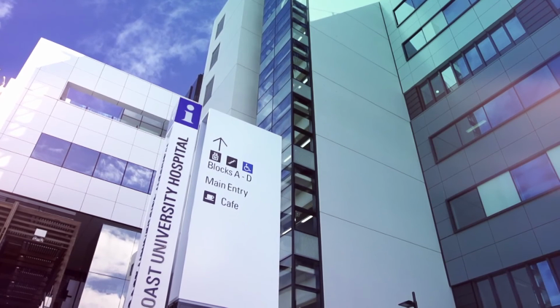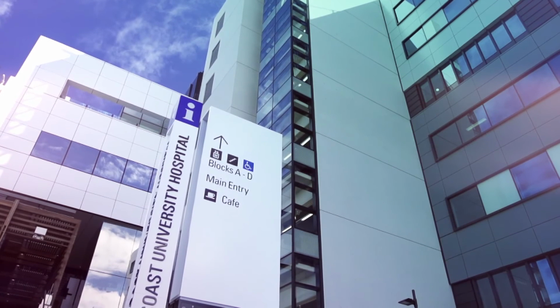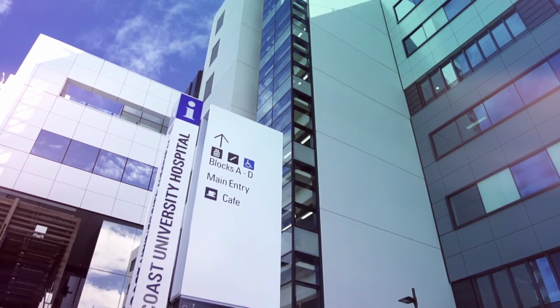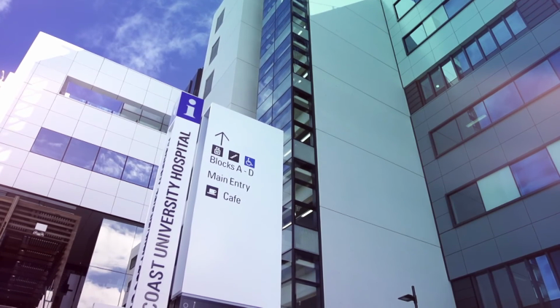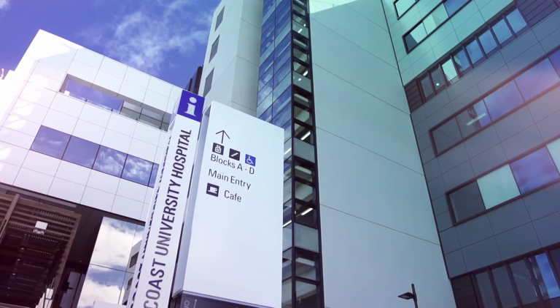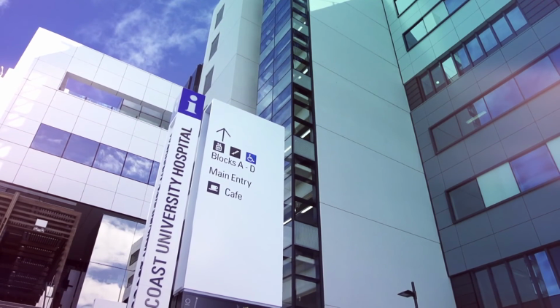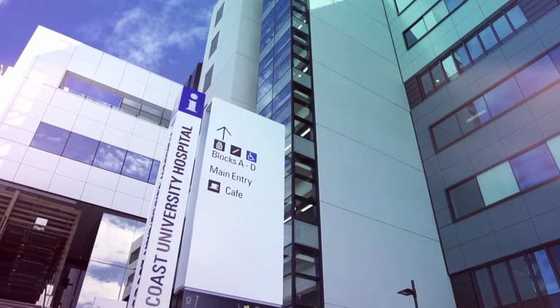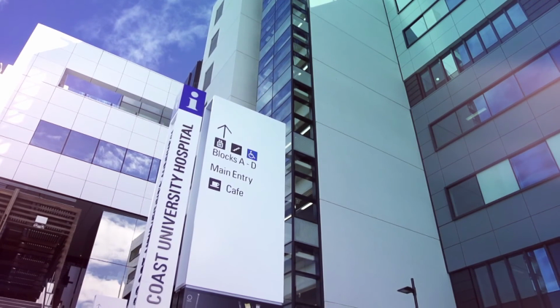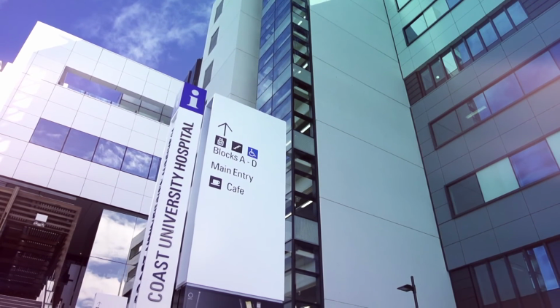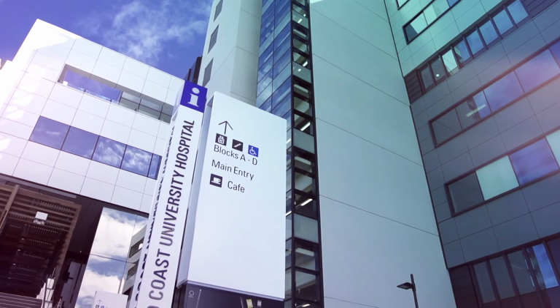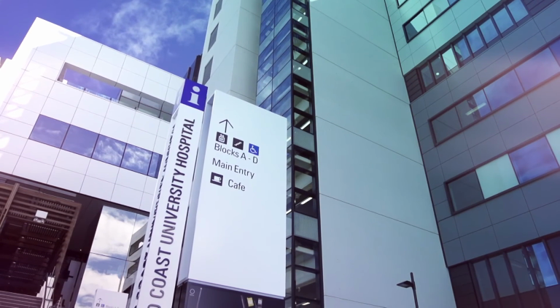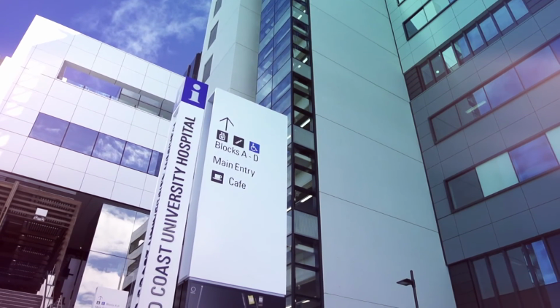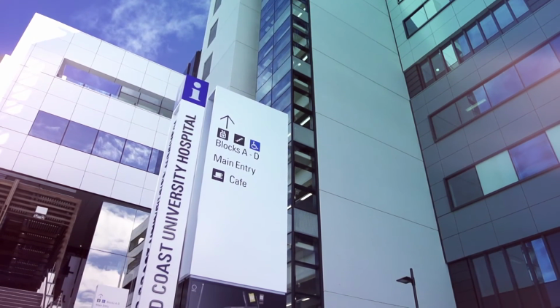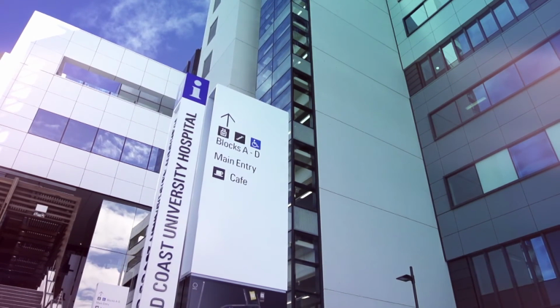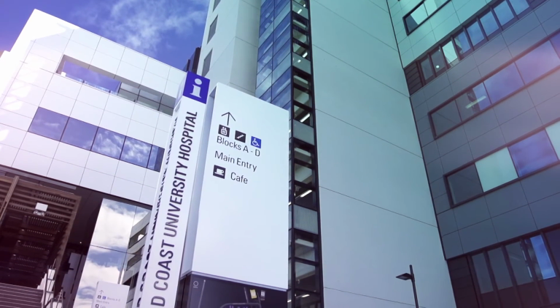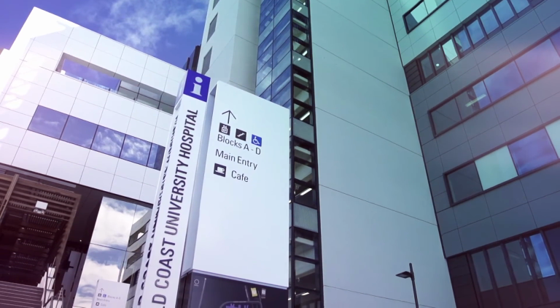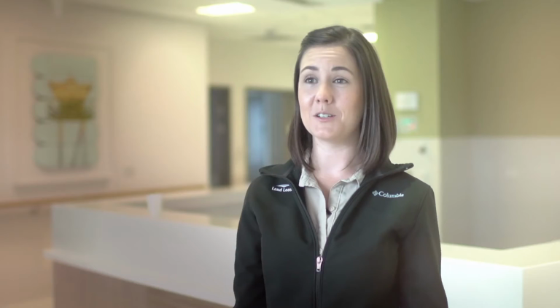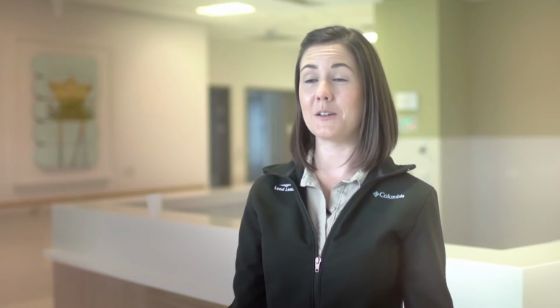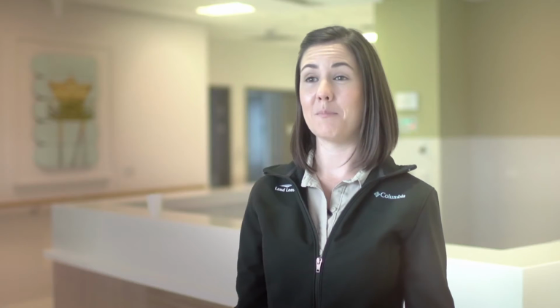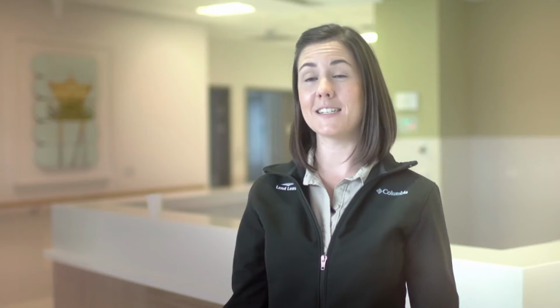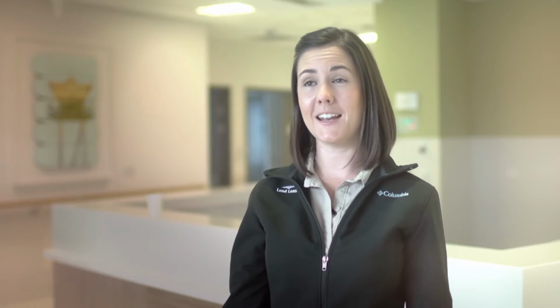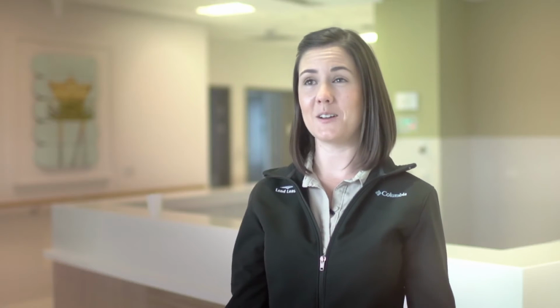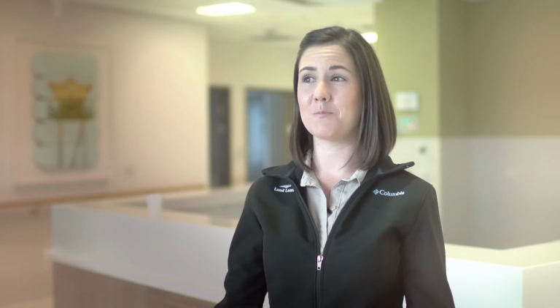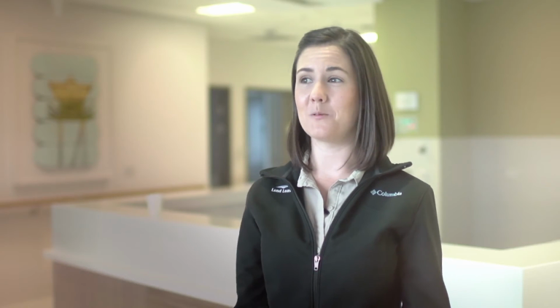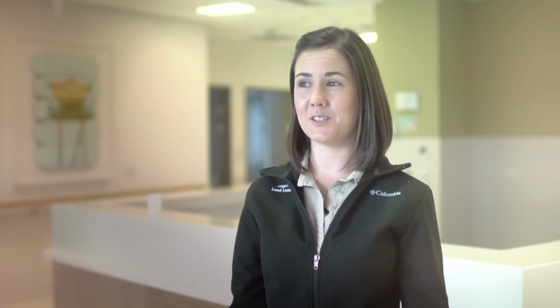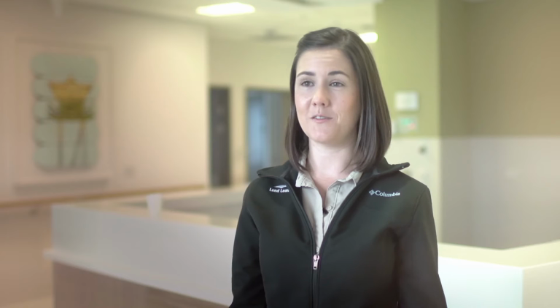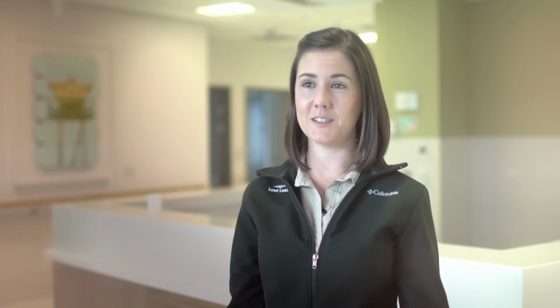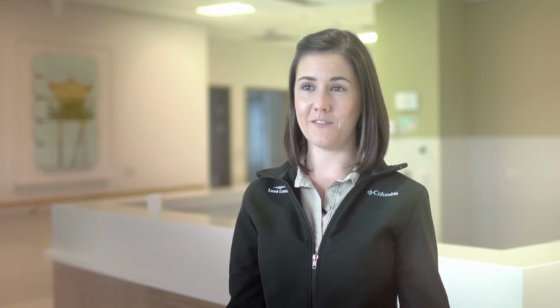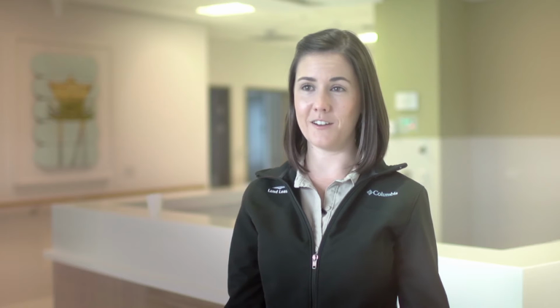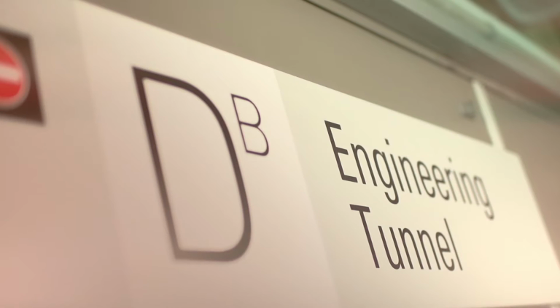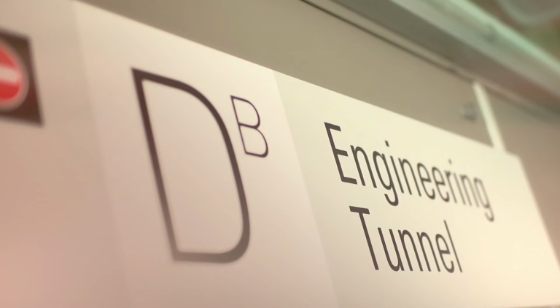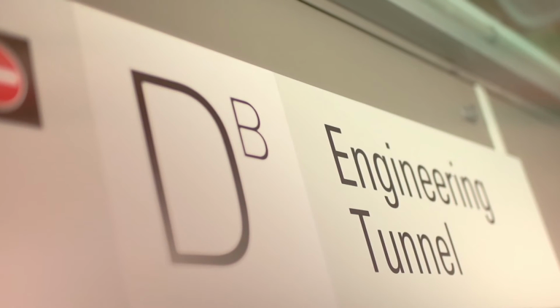We've gone from building a hospital, which is something that we do, to maintaining a hospital, which is obviously very, very different.